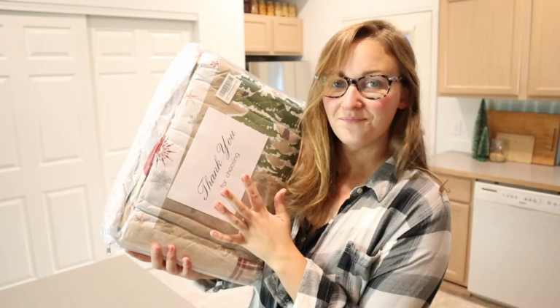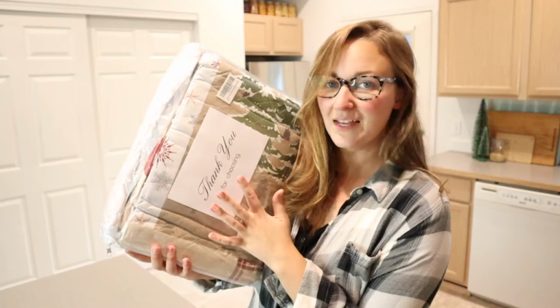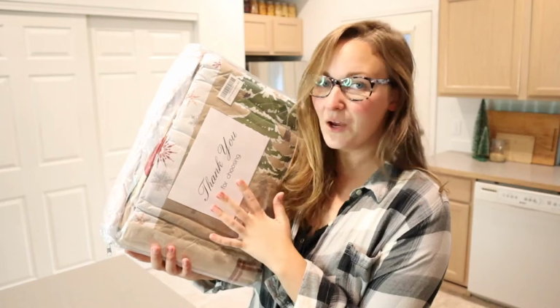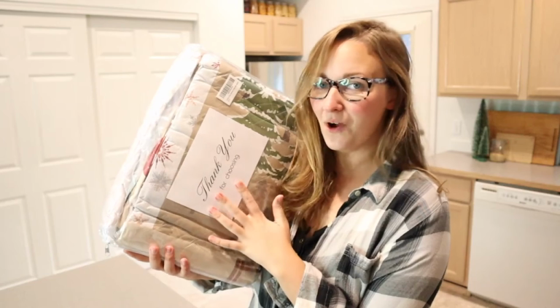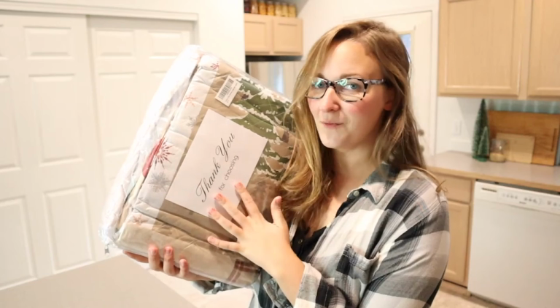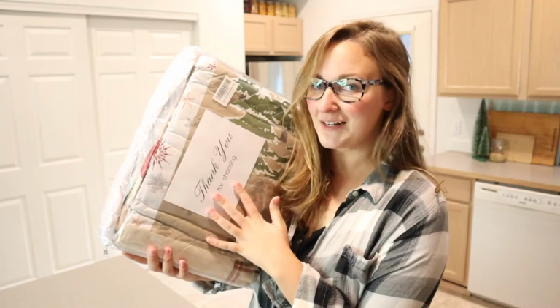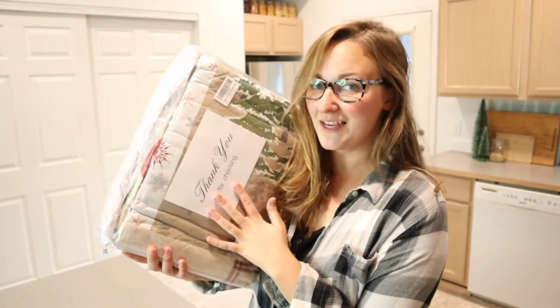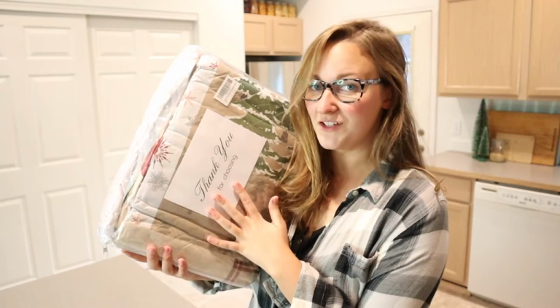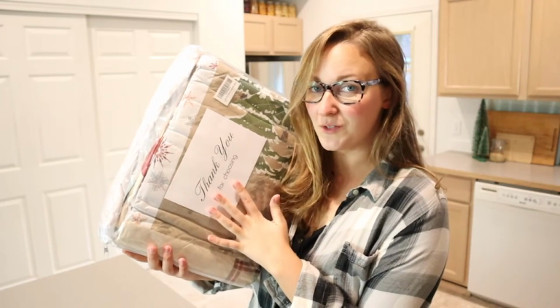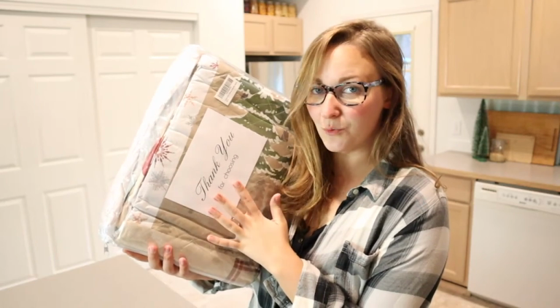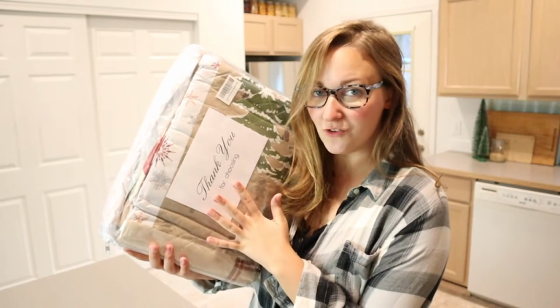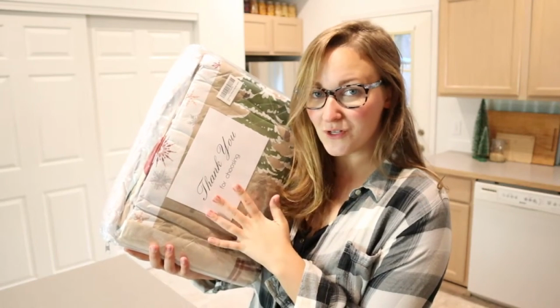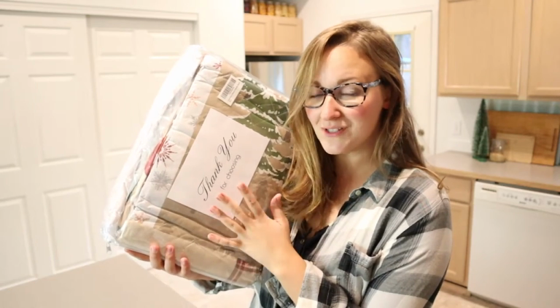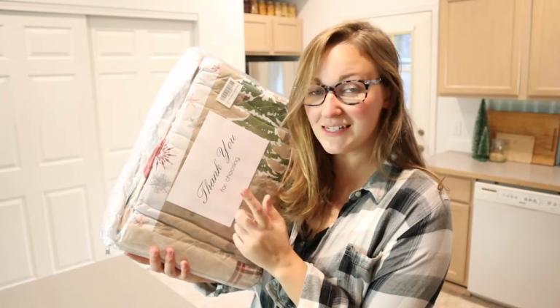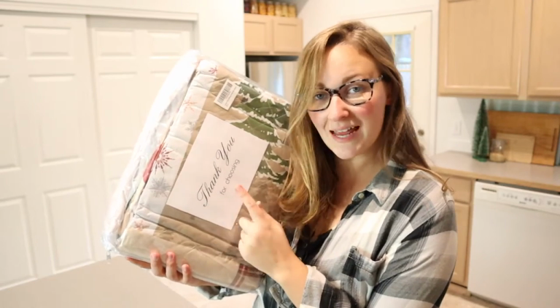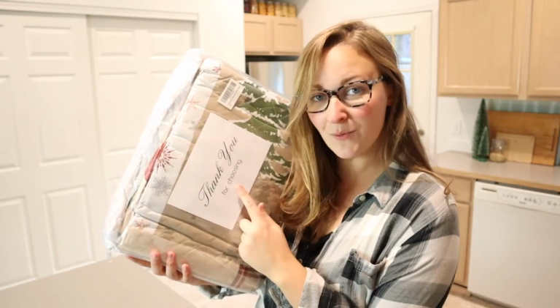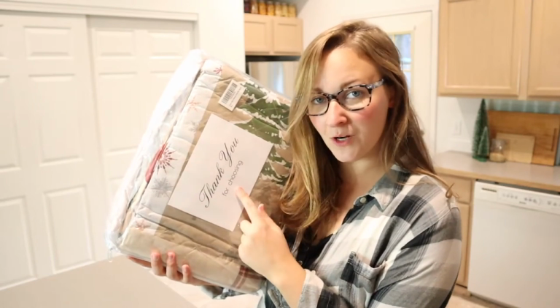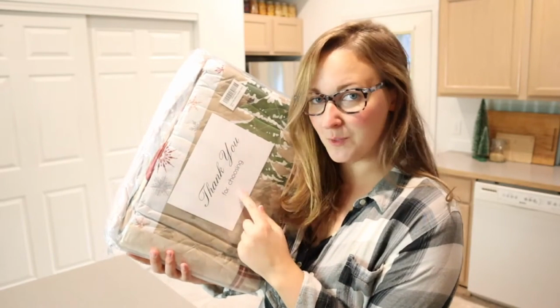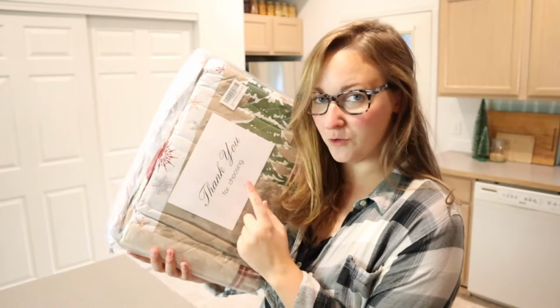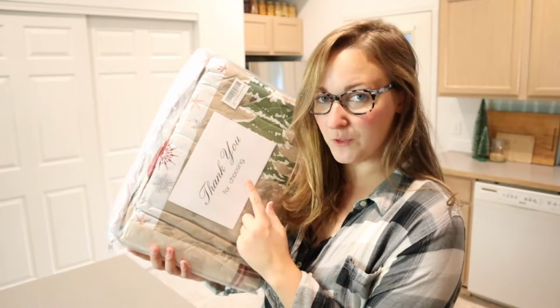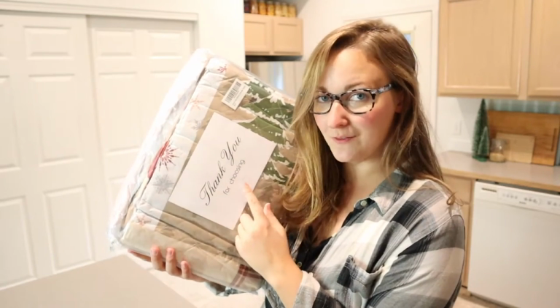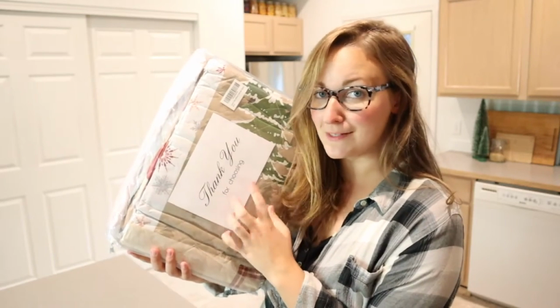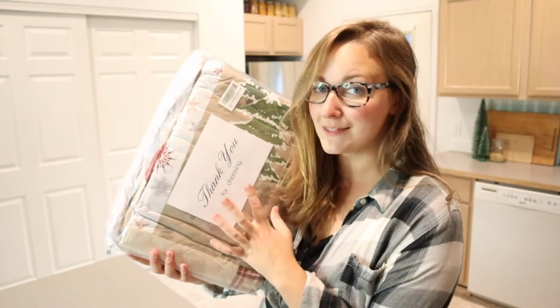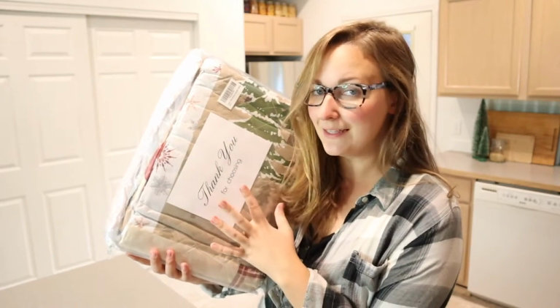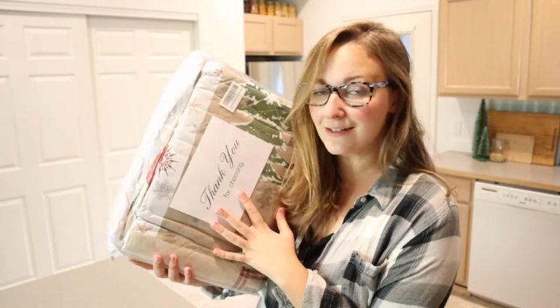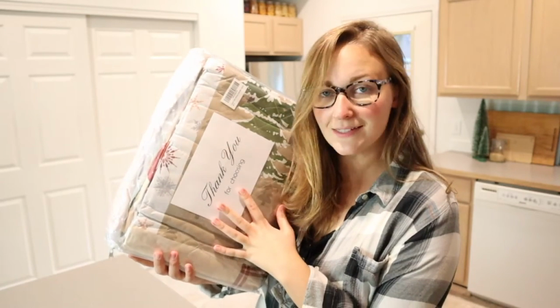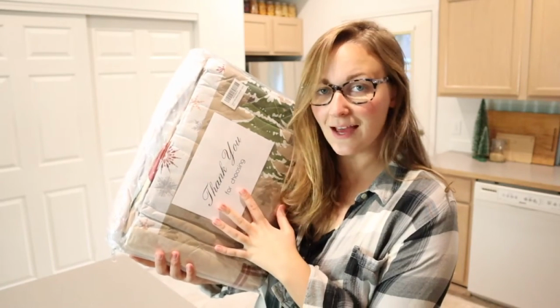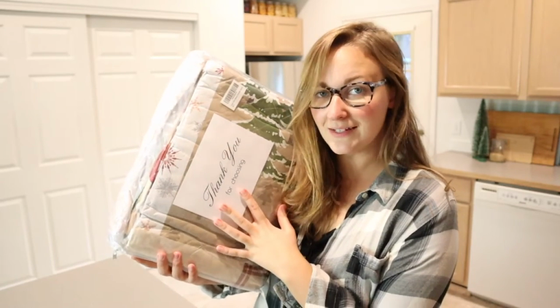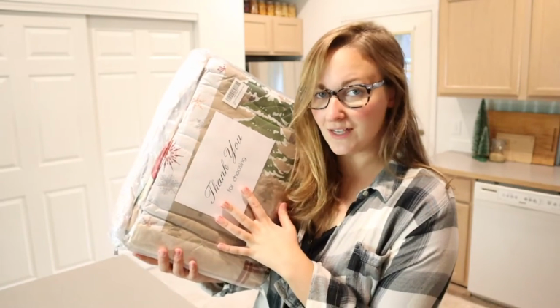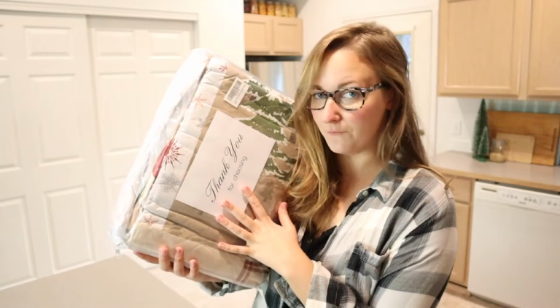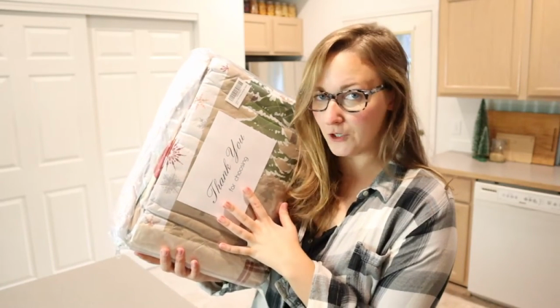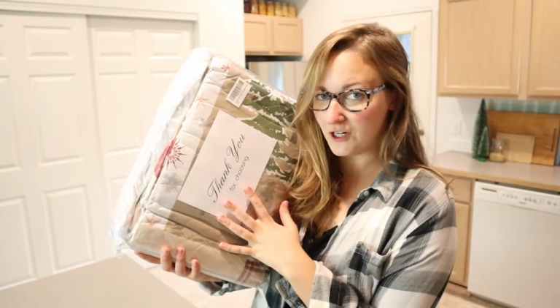Hello, welcome back to KG Simple Reviews. Today we're going to be reviewing this king-size comforter.